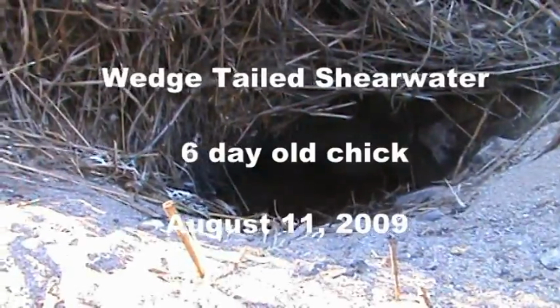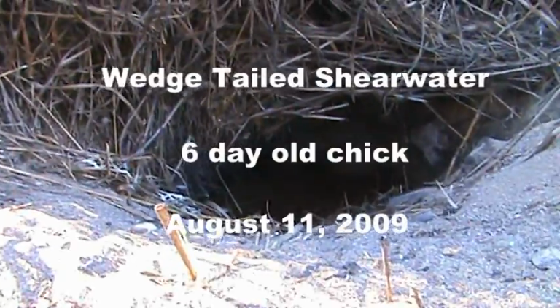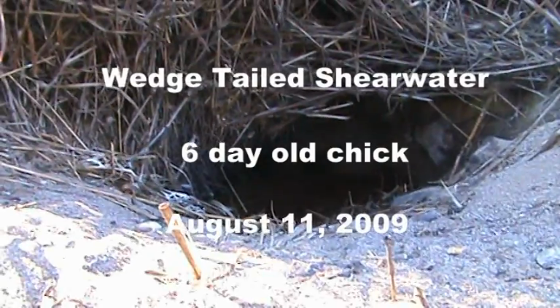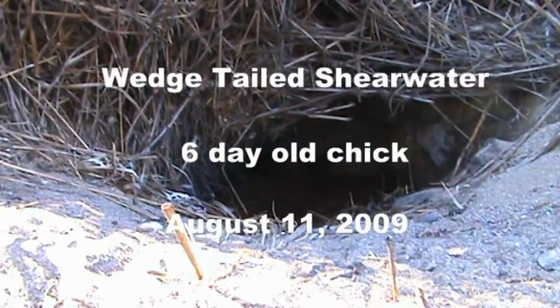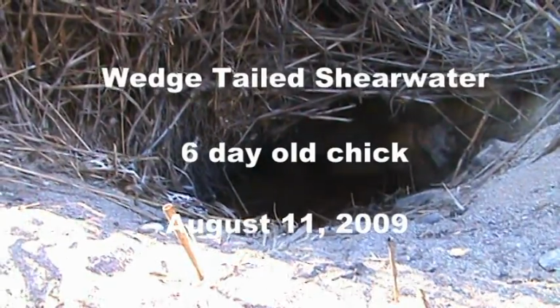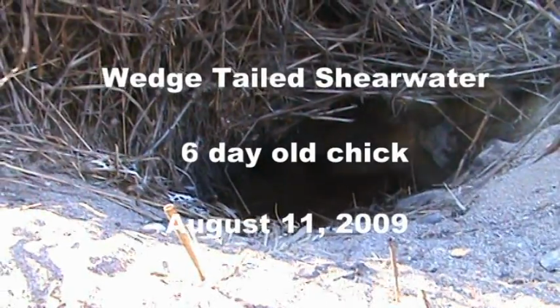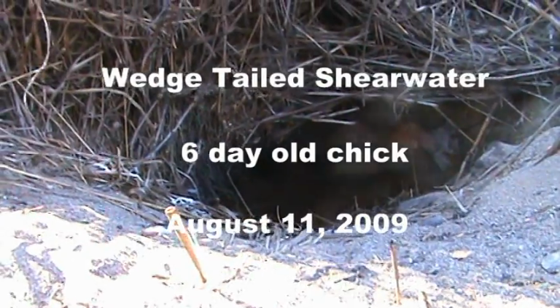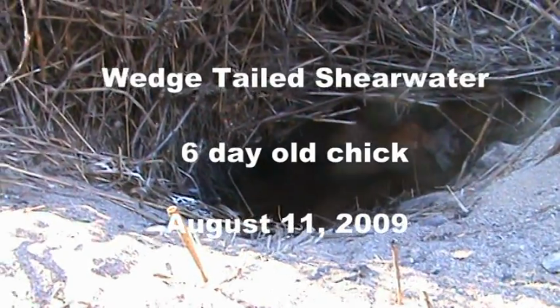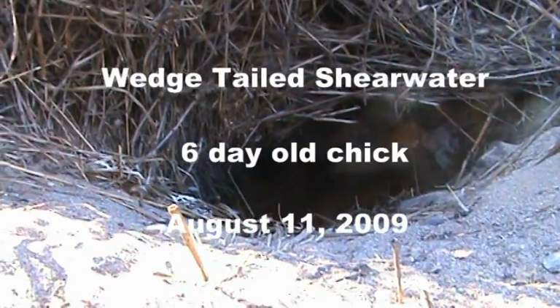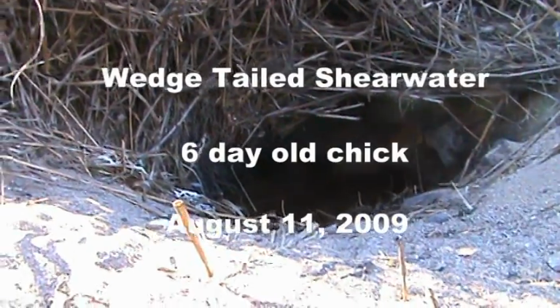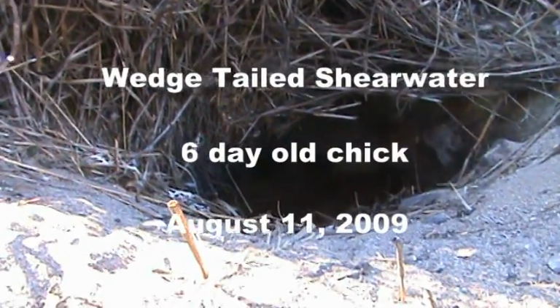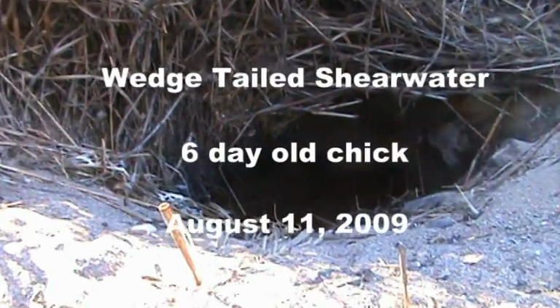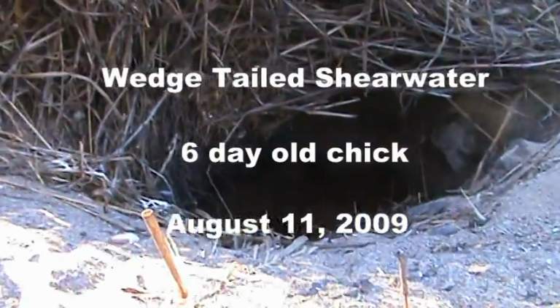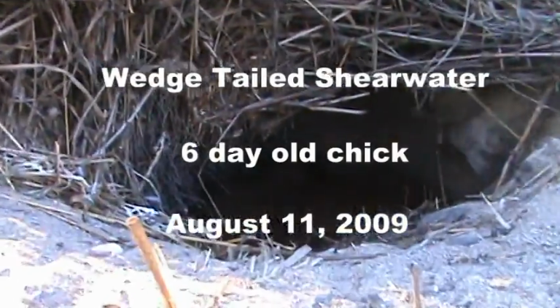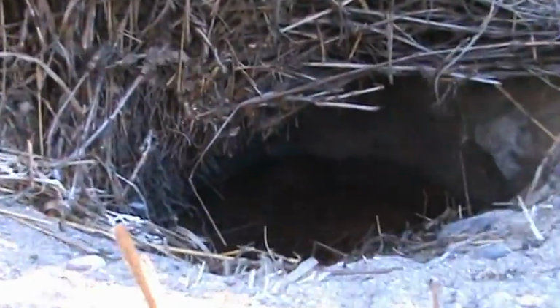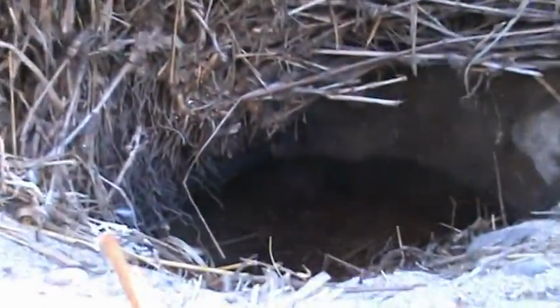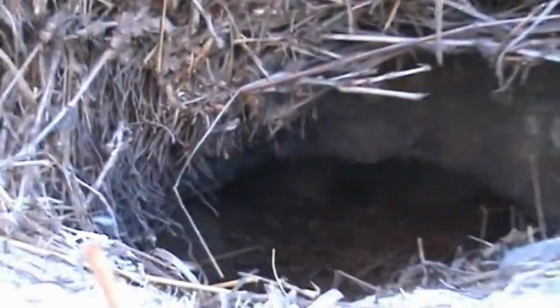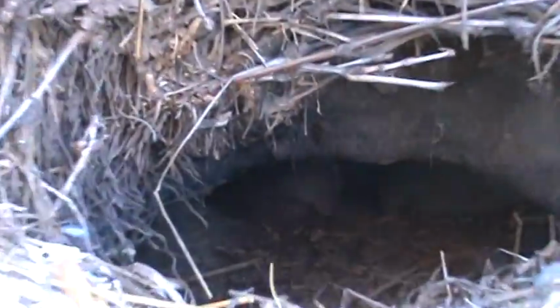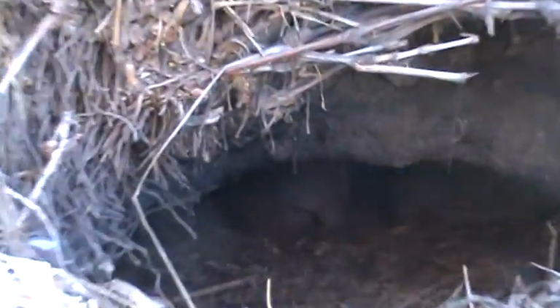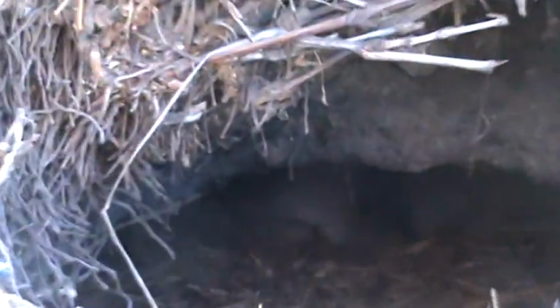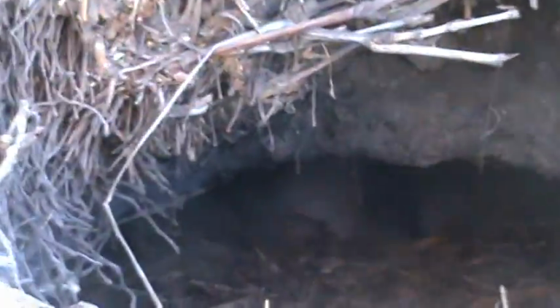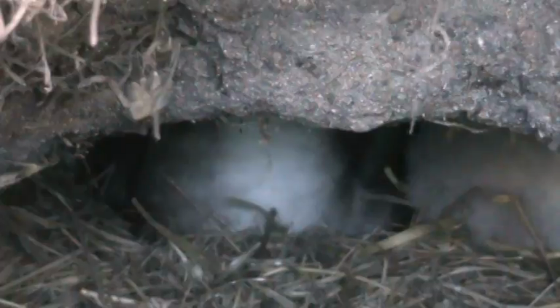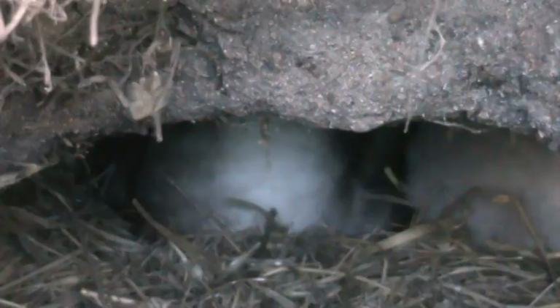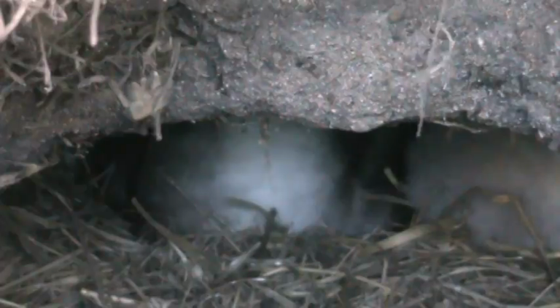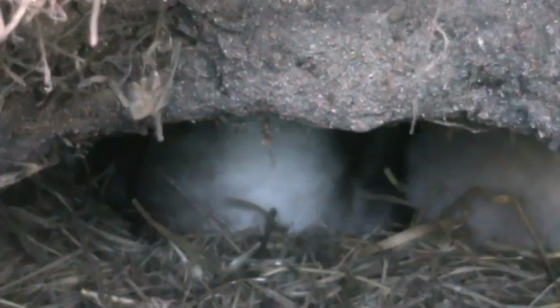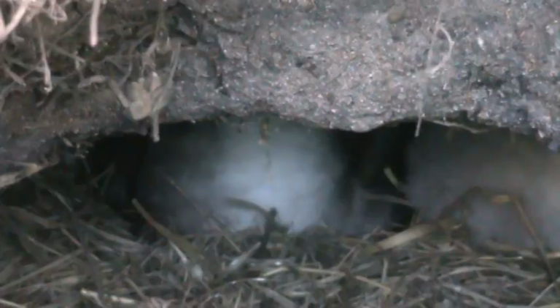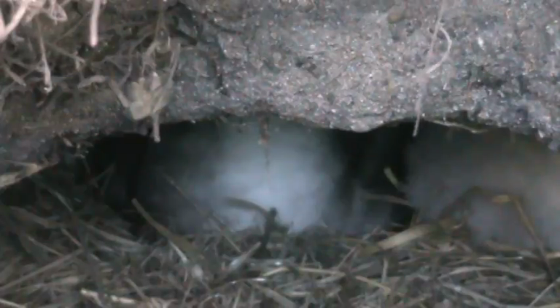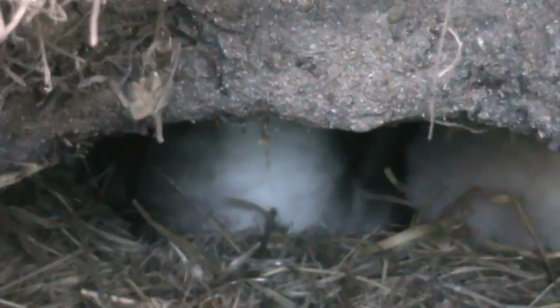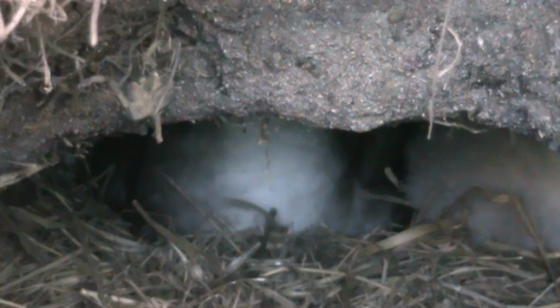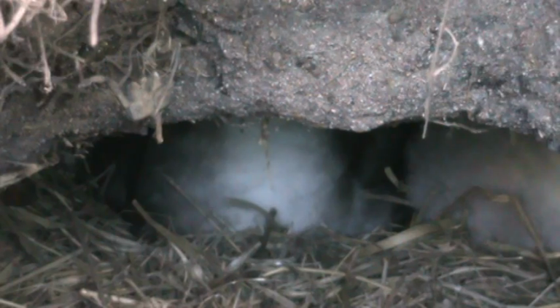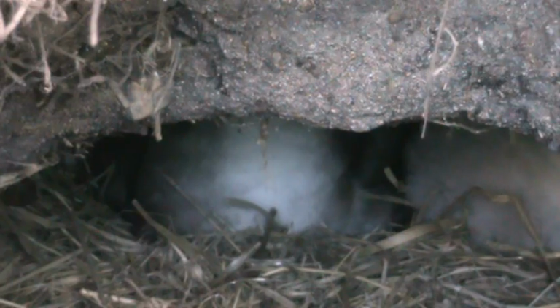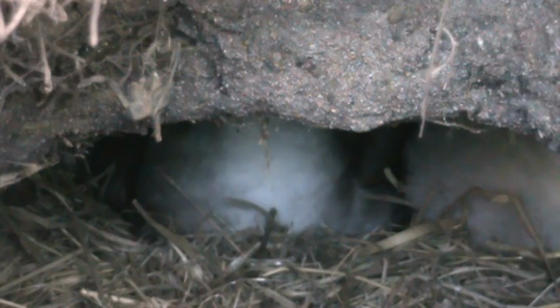Dr. Leisure here, down at Kamioli Beach Park number three, checking on our chick.